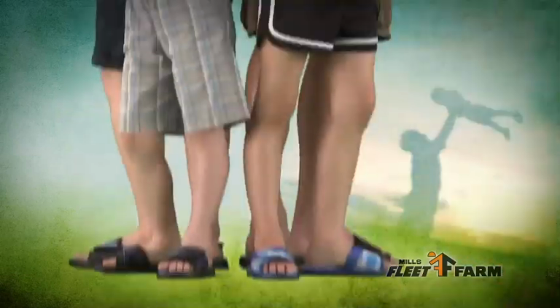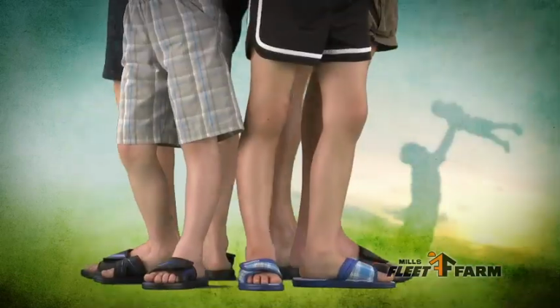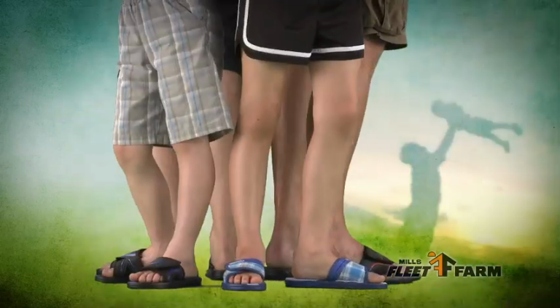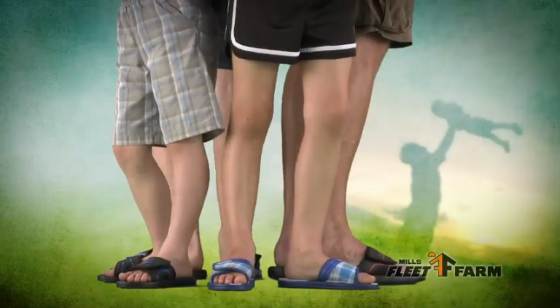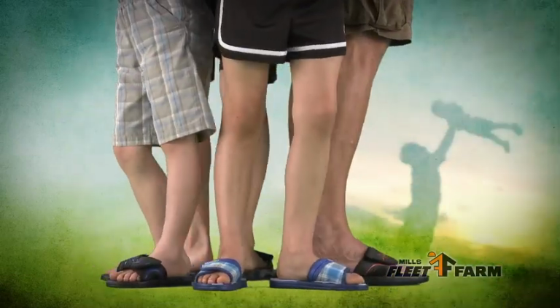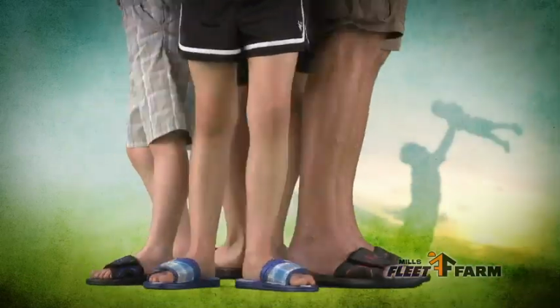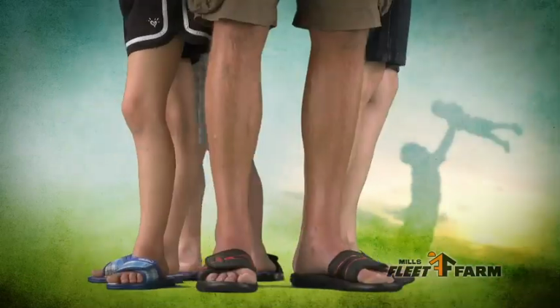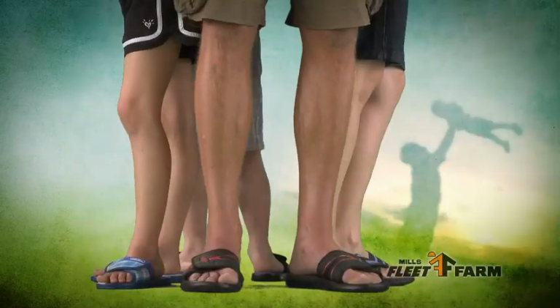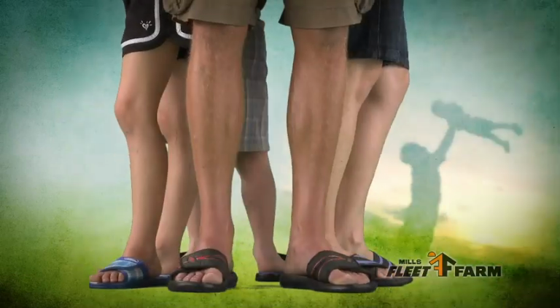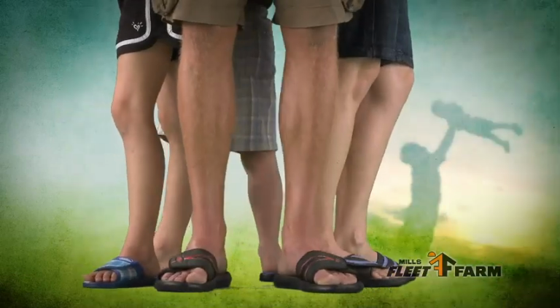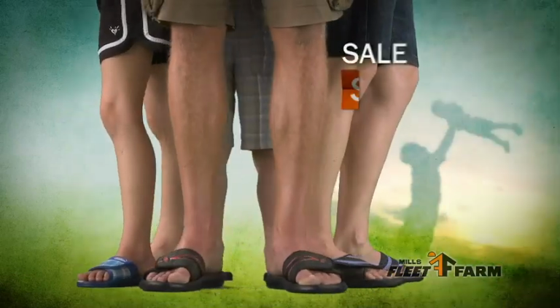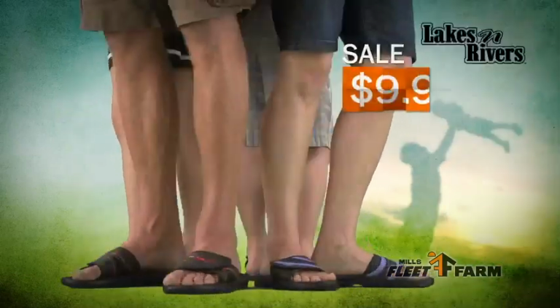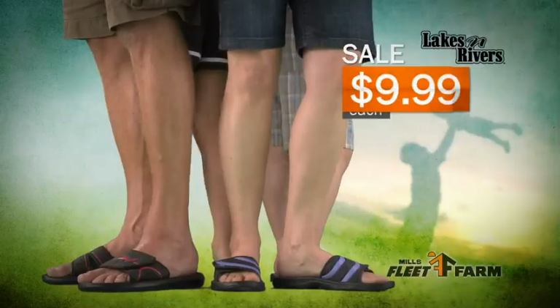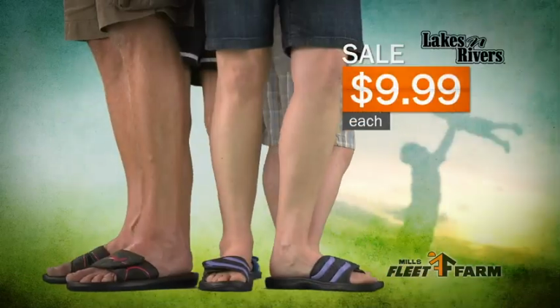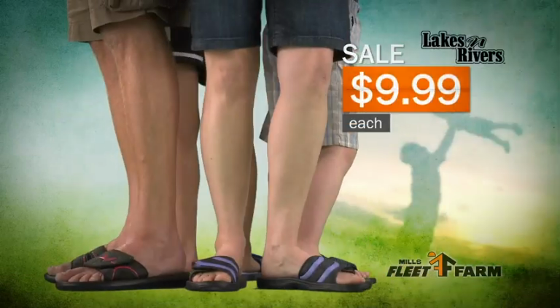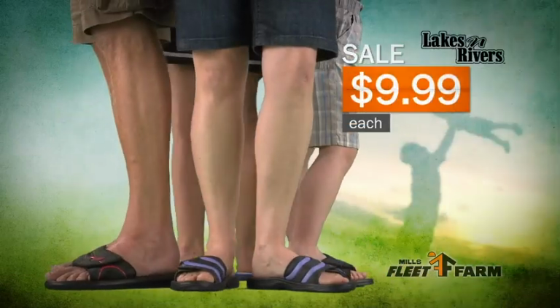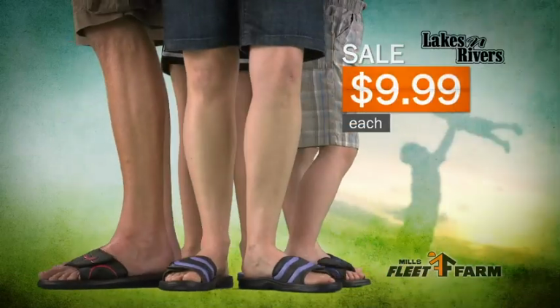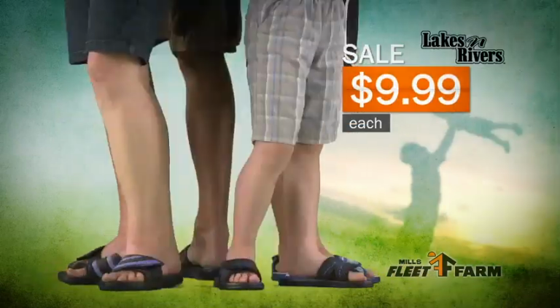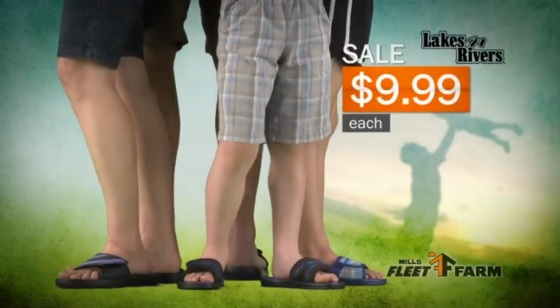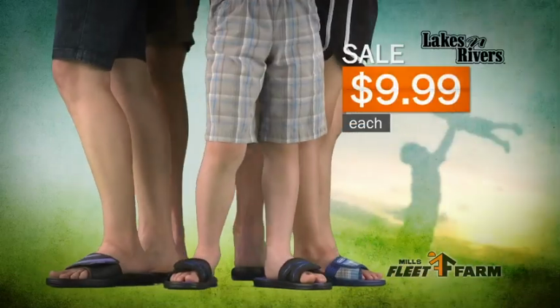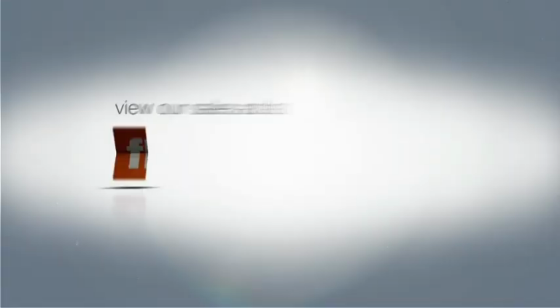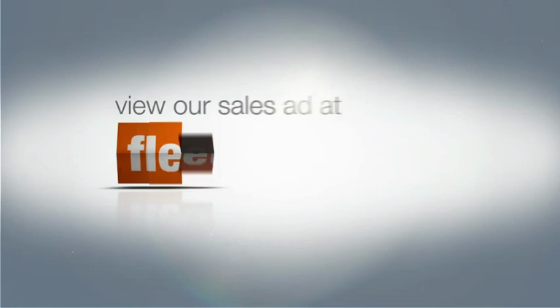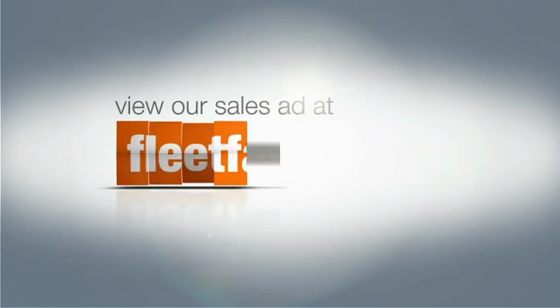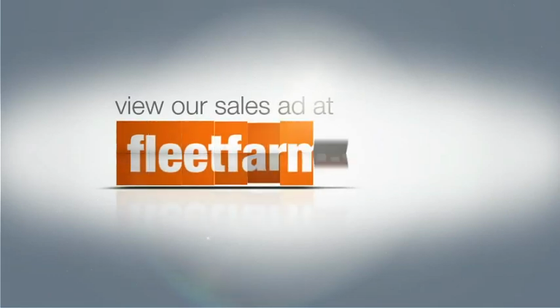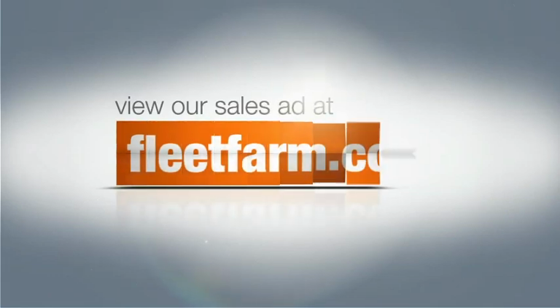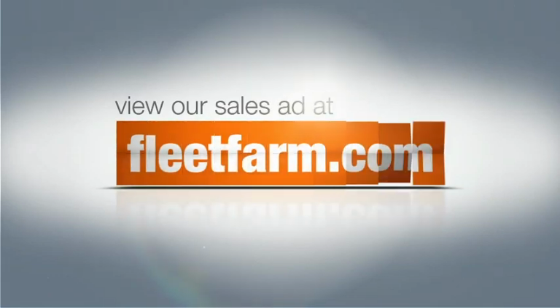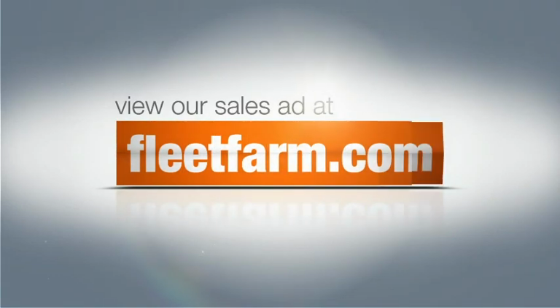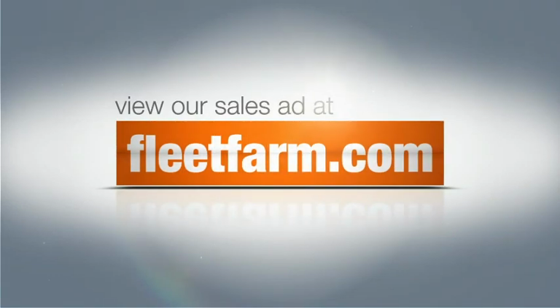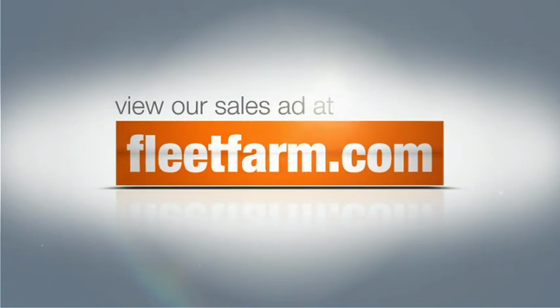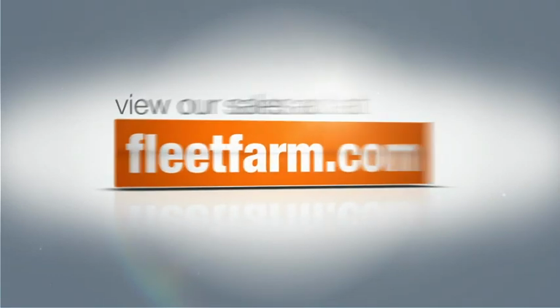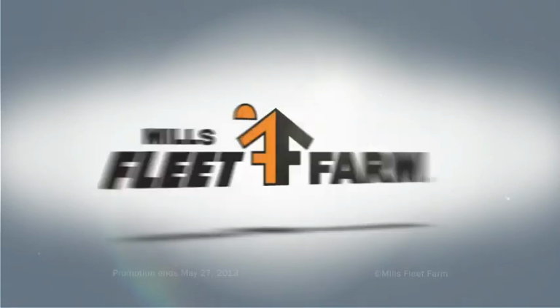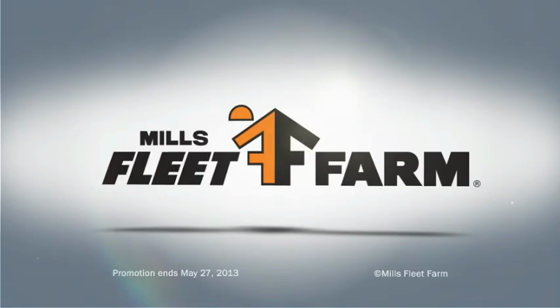Lake and river sports lights for the family are on sale — they're only $9.99 each. For more great deals, check out fleetfarm.com.